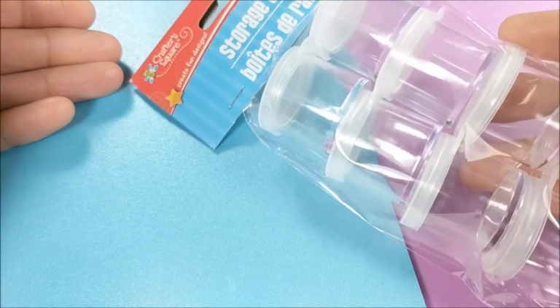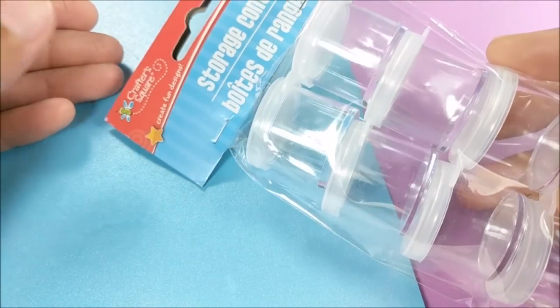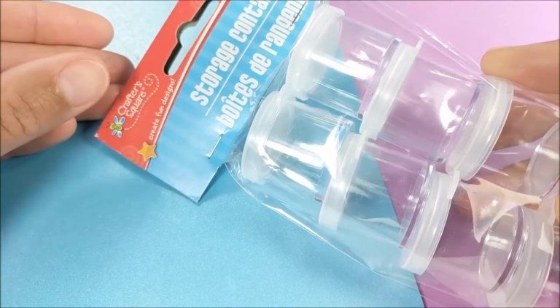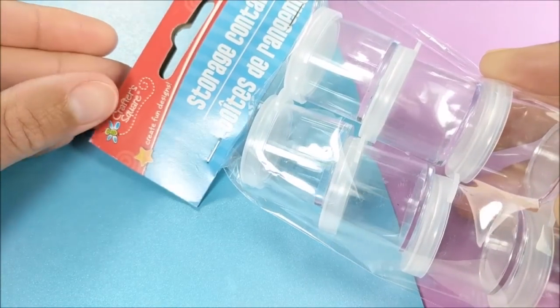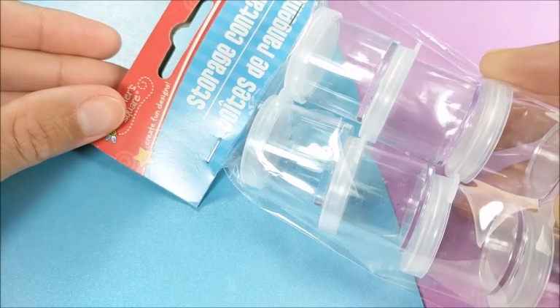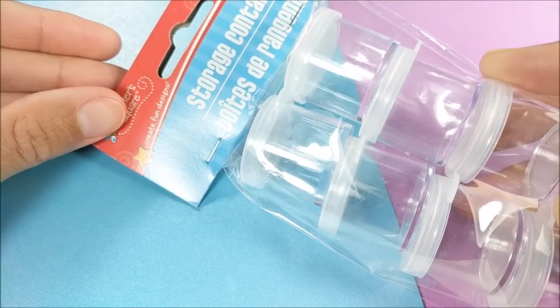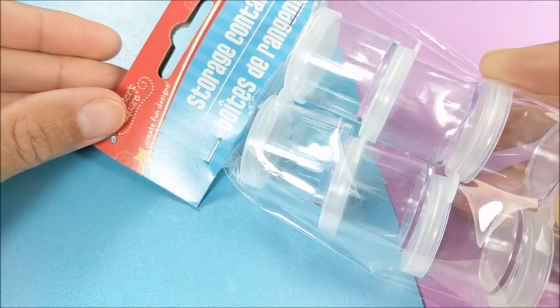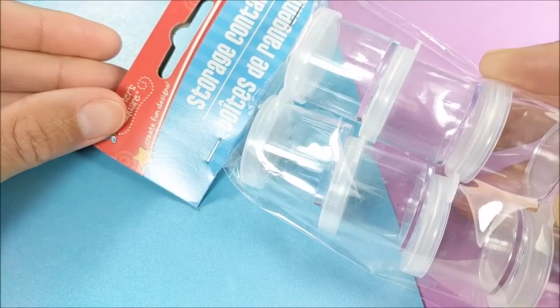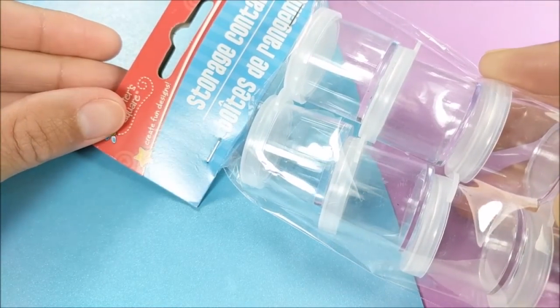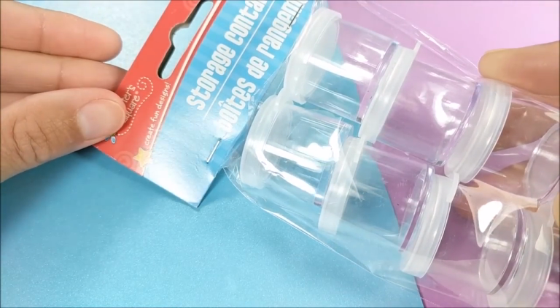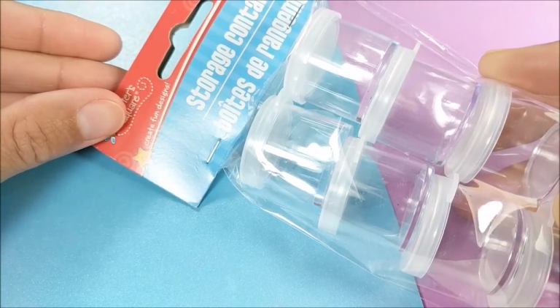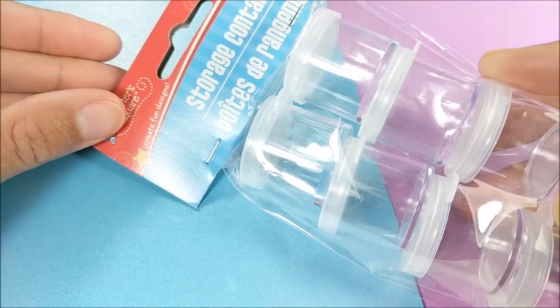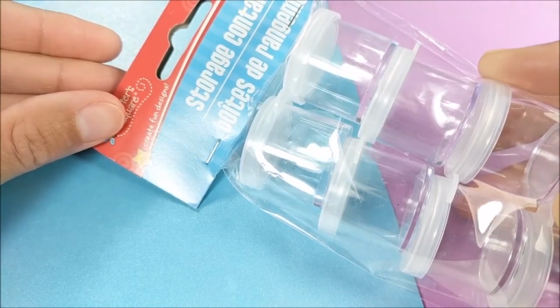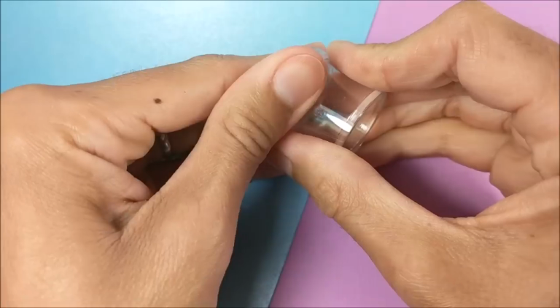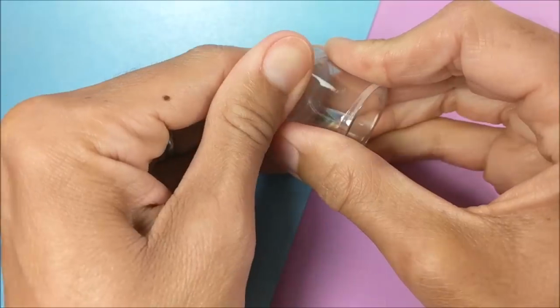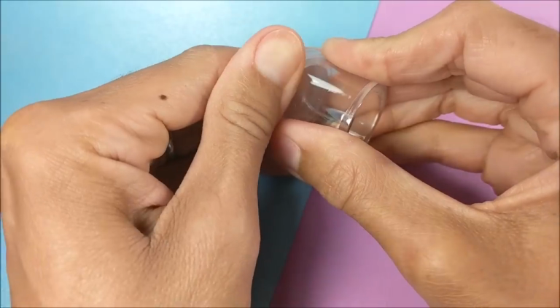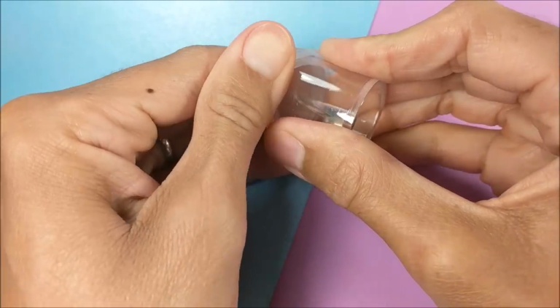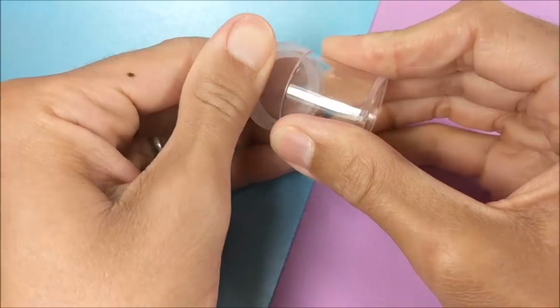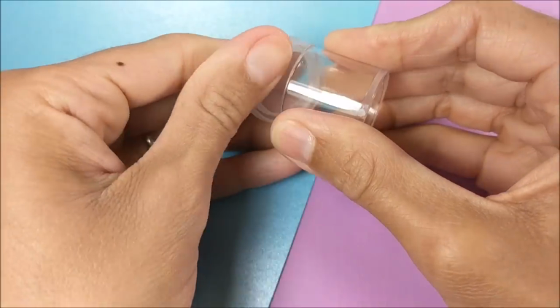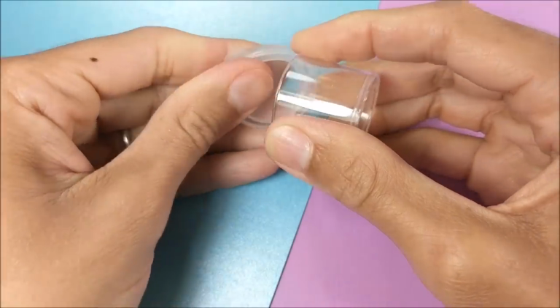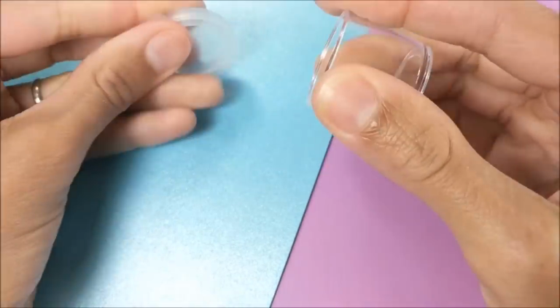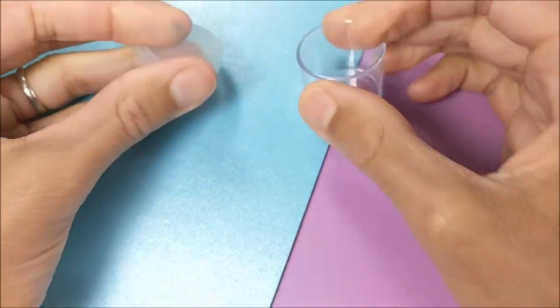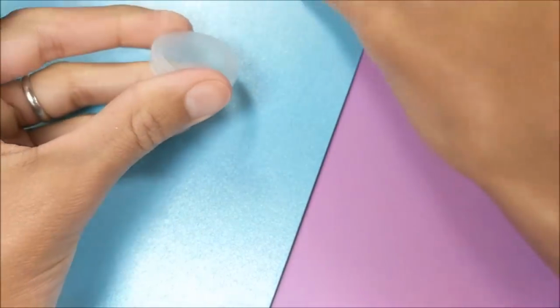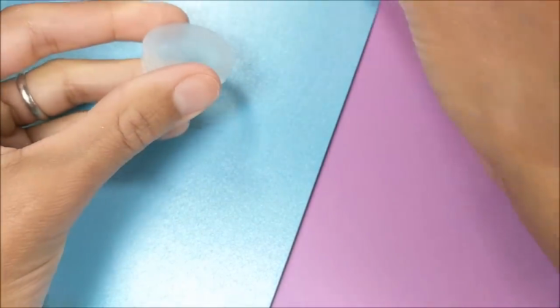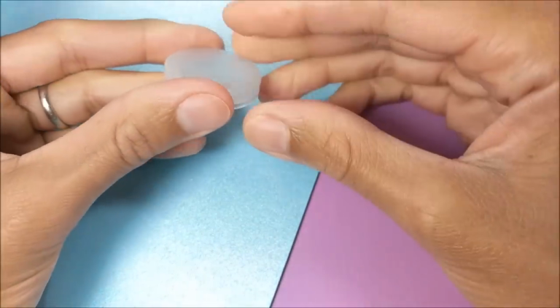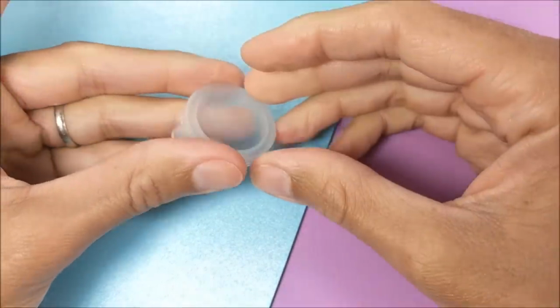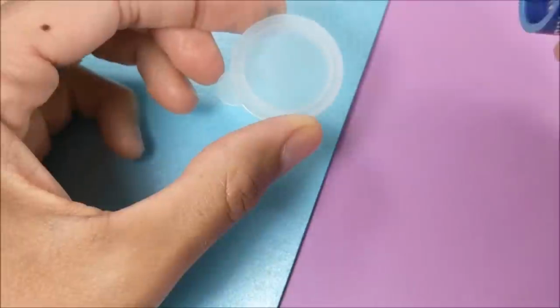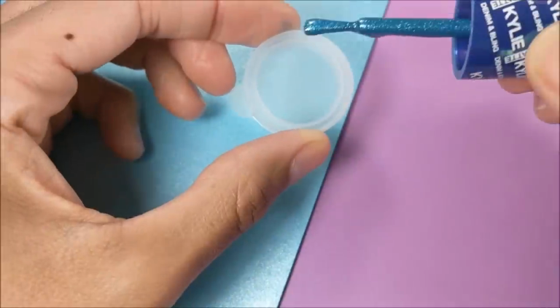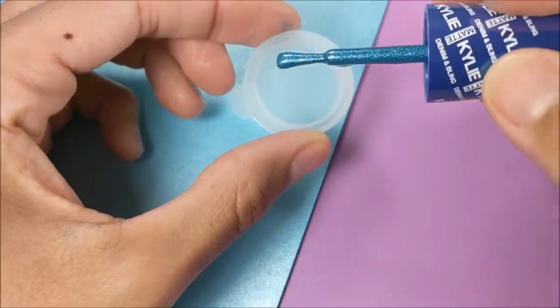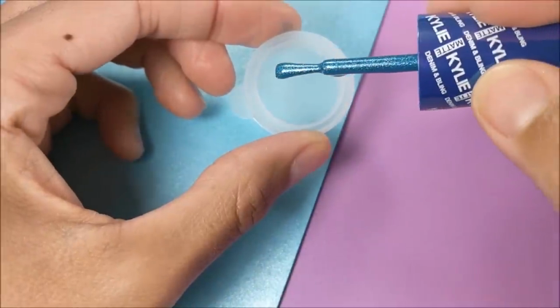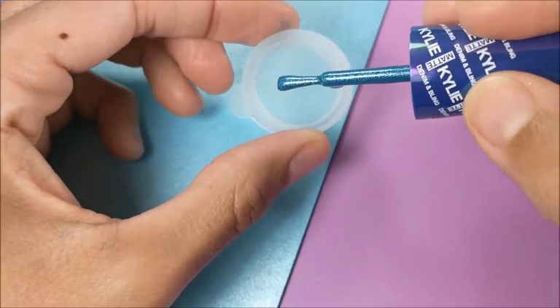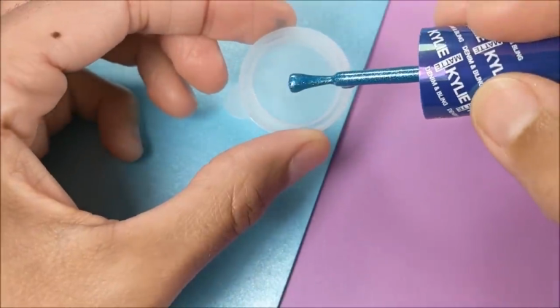Okay guys! So for the fishbowl I'm using these little containers that you can get at Dollar Tree. I pop off the lid and paint with nail polish.